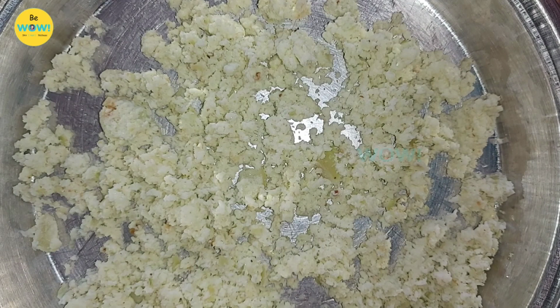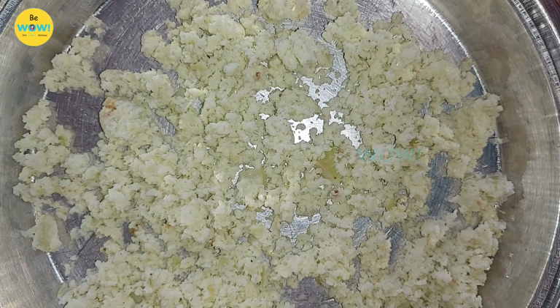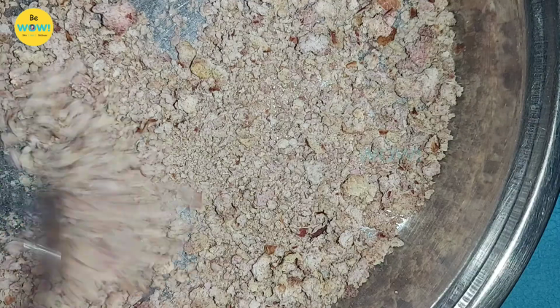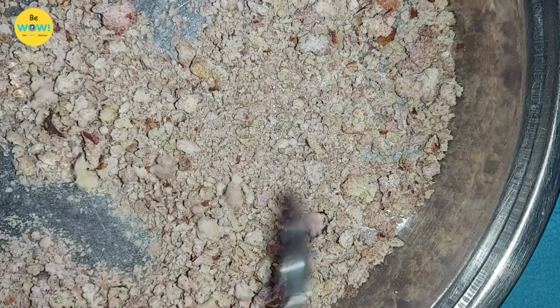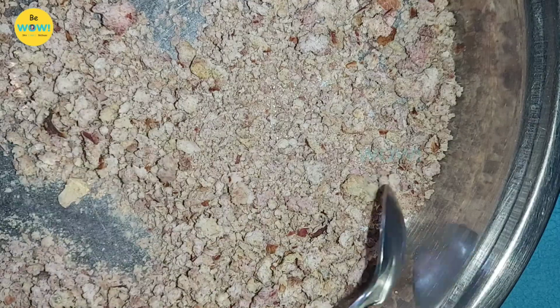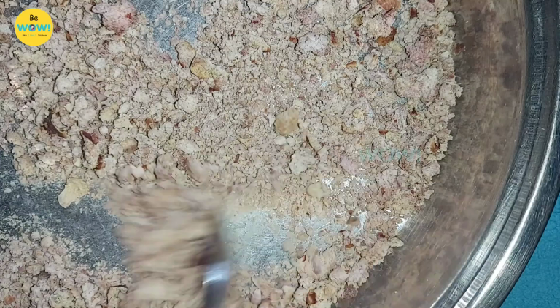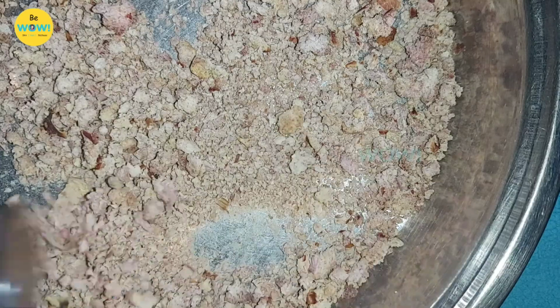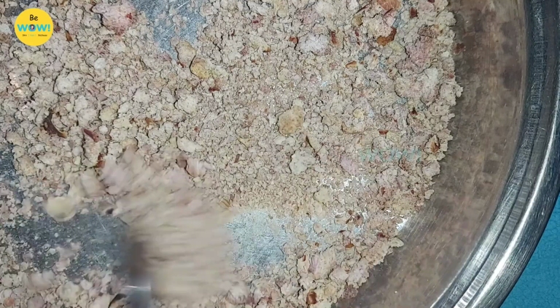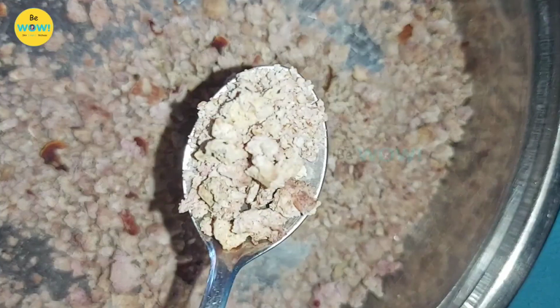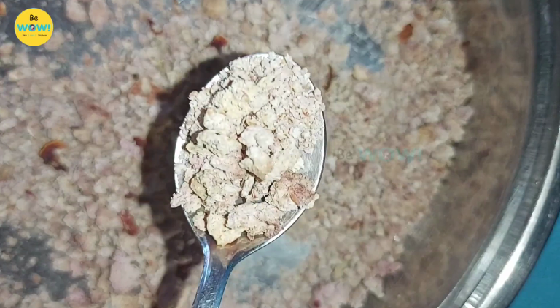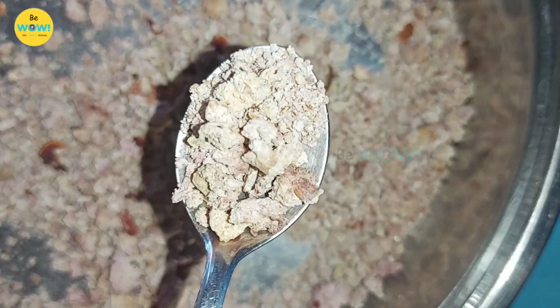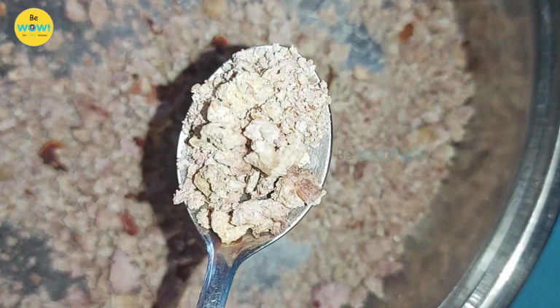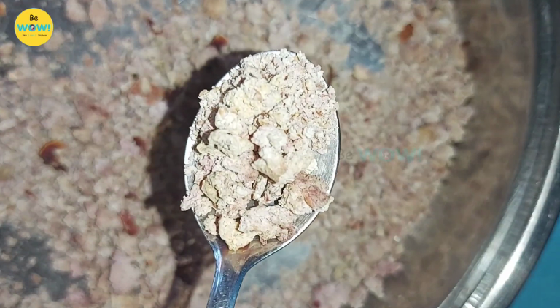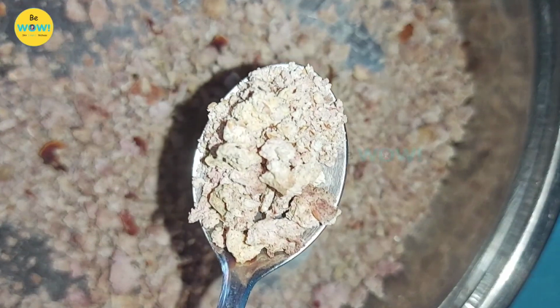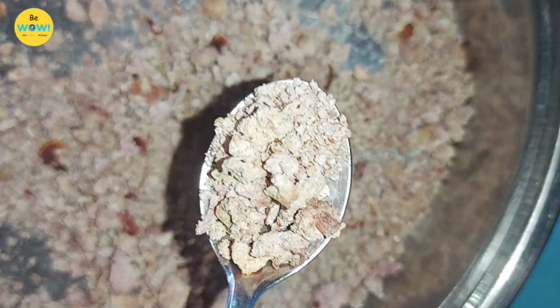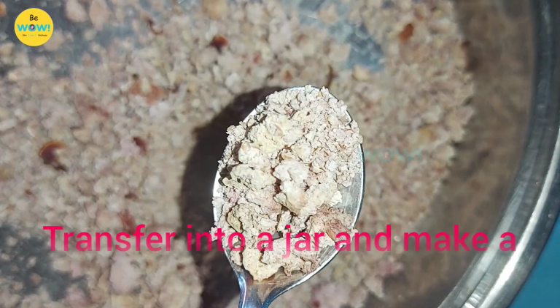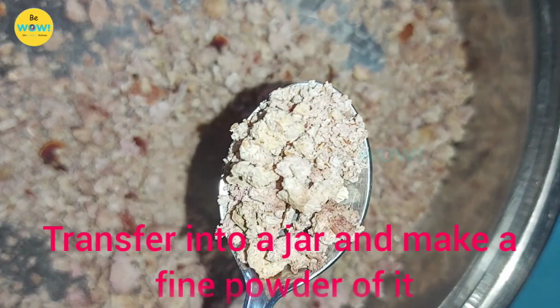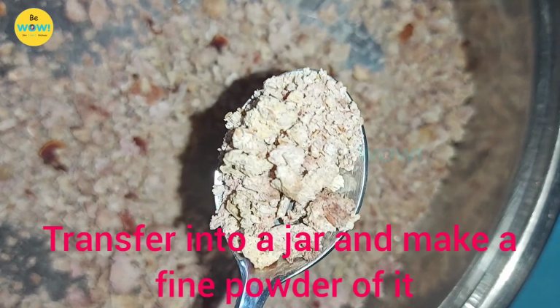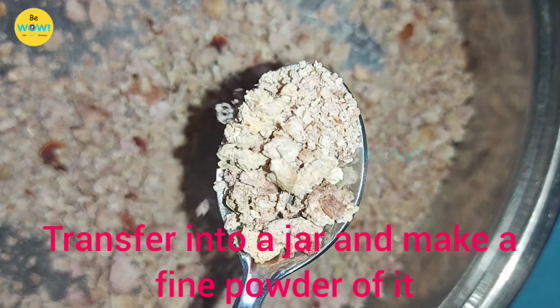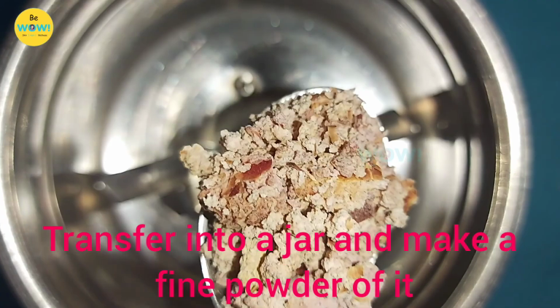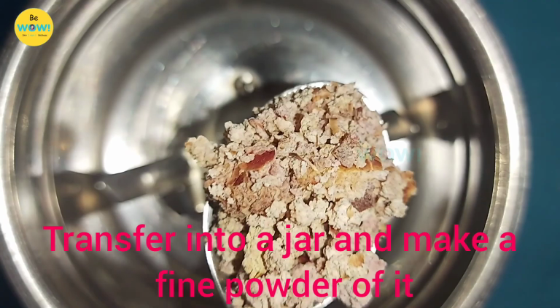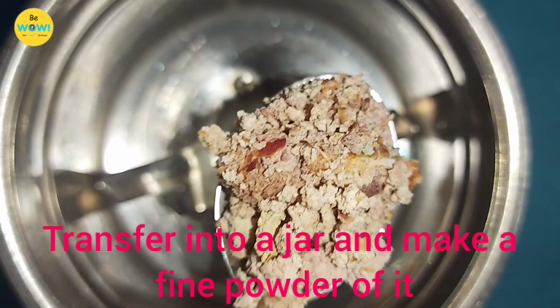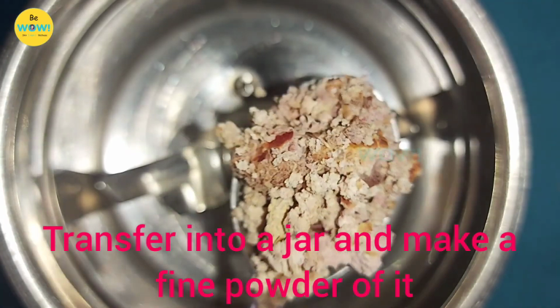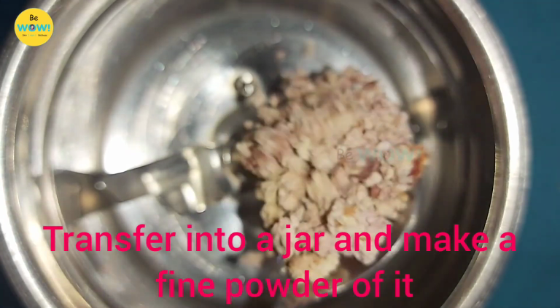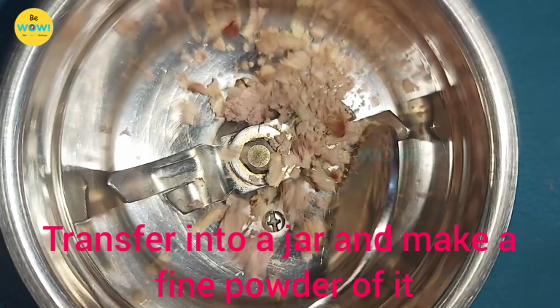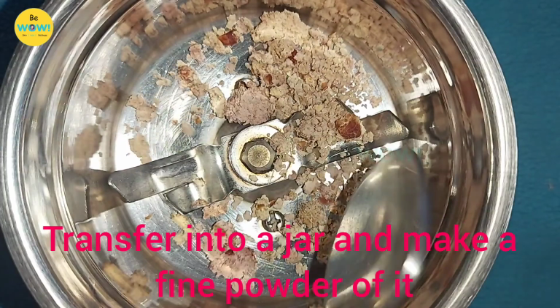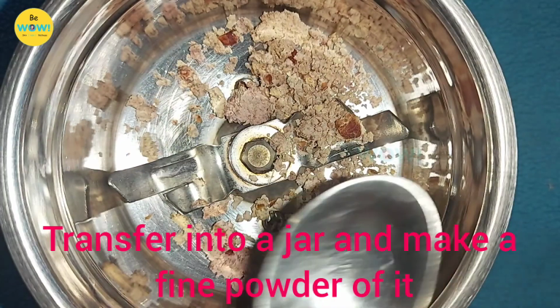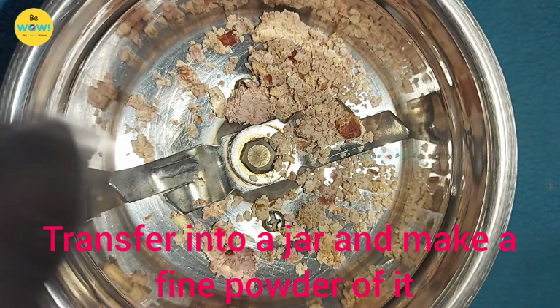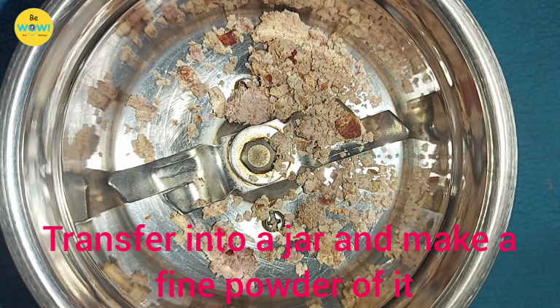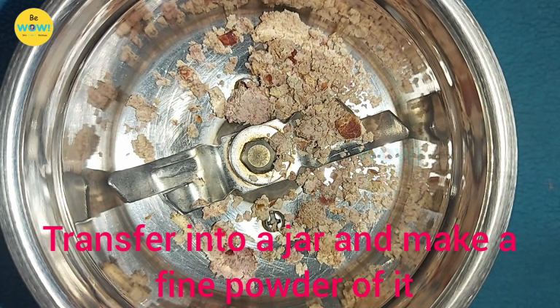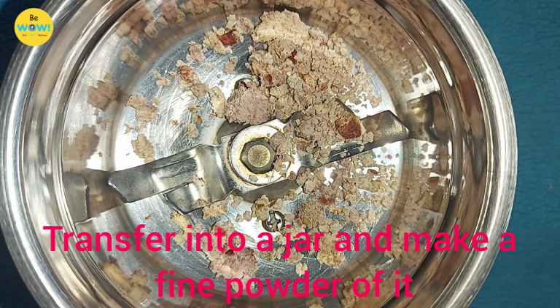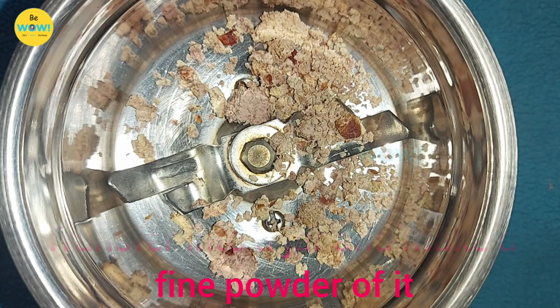Once the amla pieces are completely dried, transfer them to a mixer jar and make a fine powder.